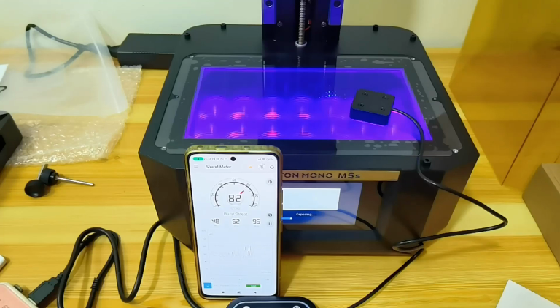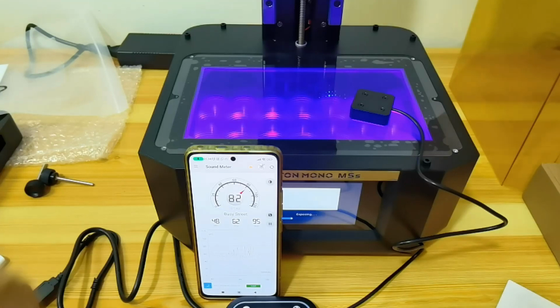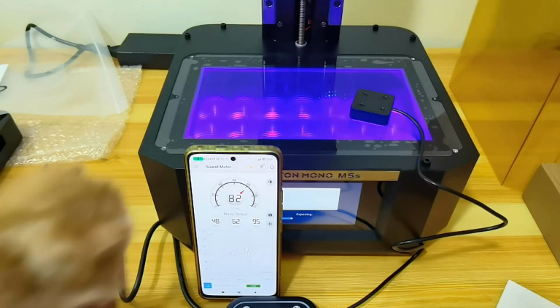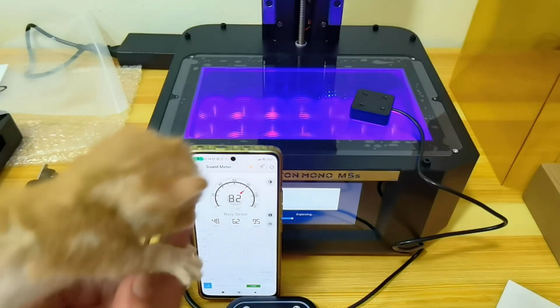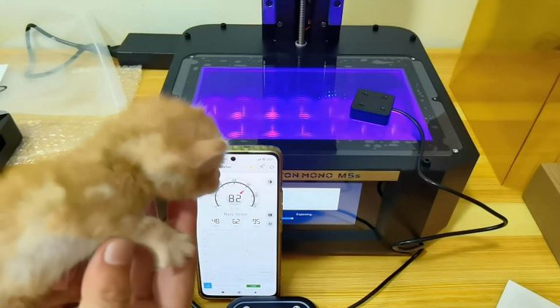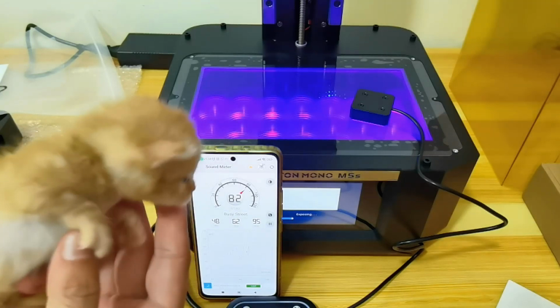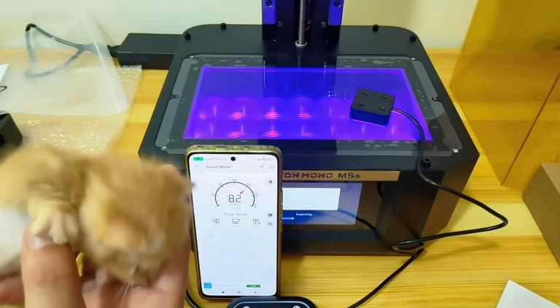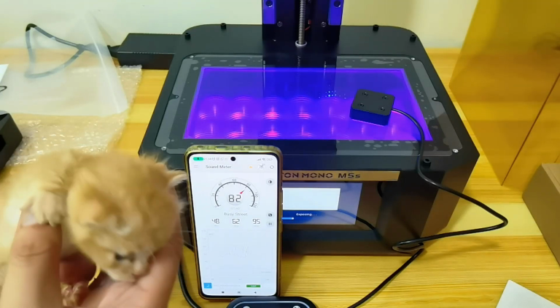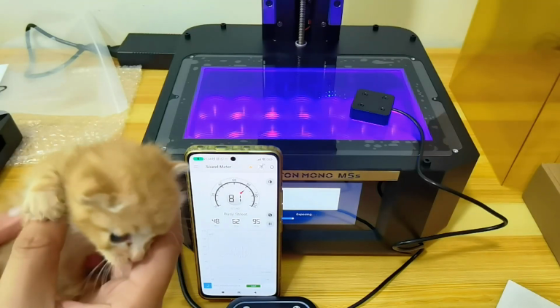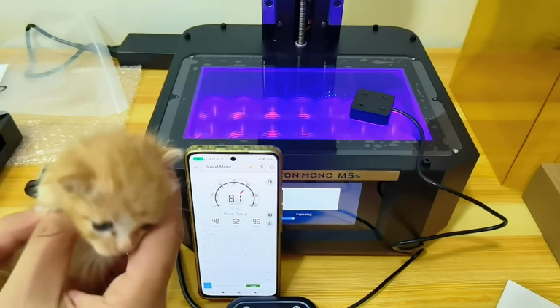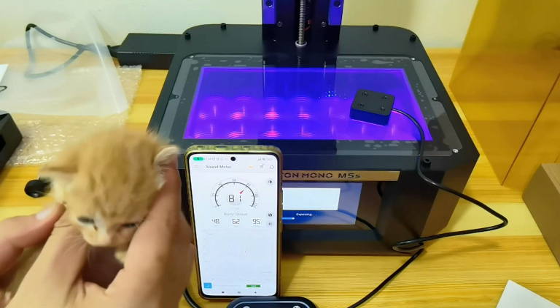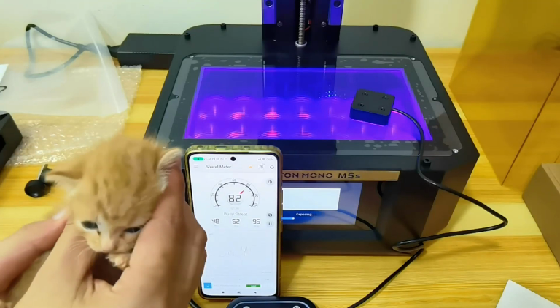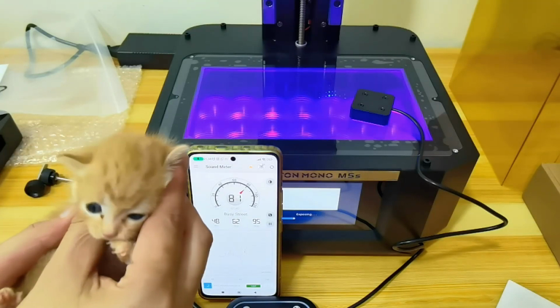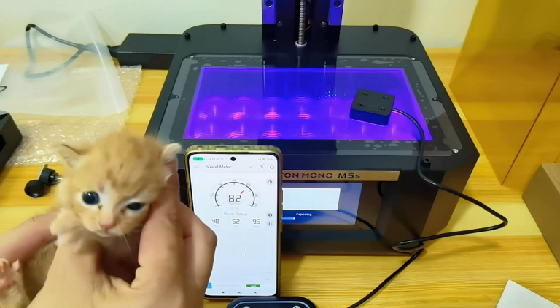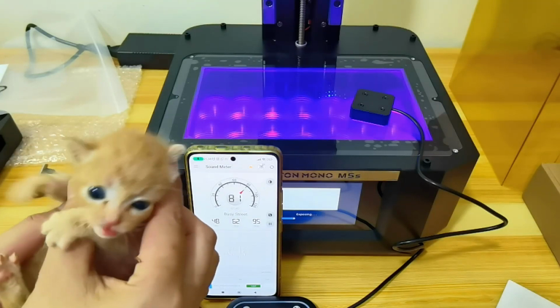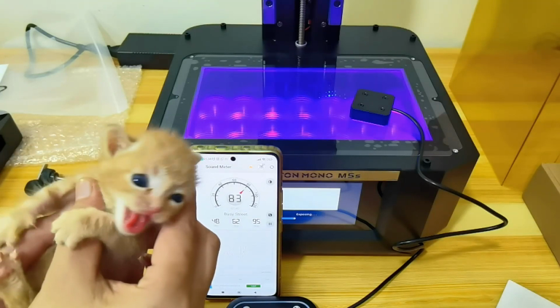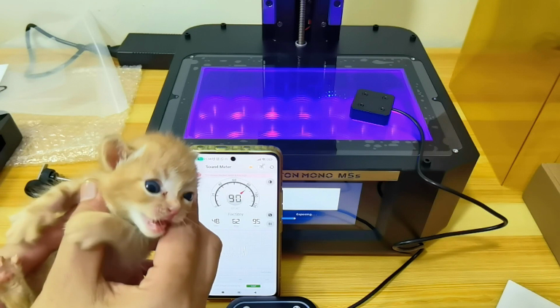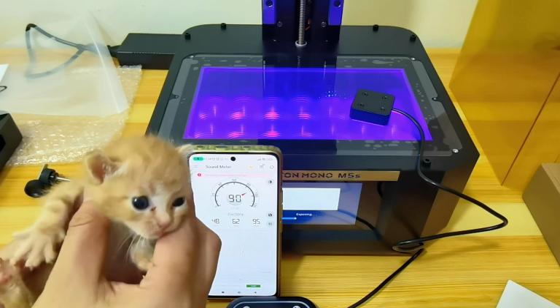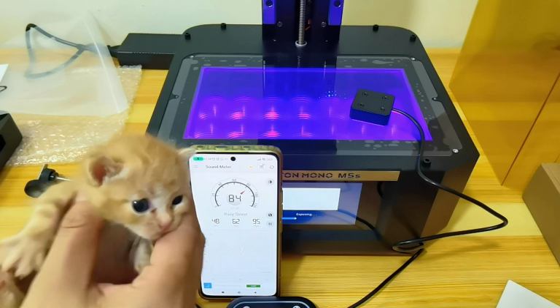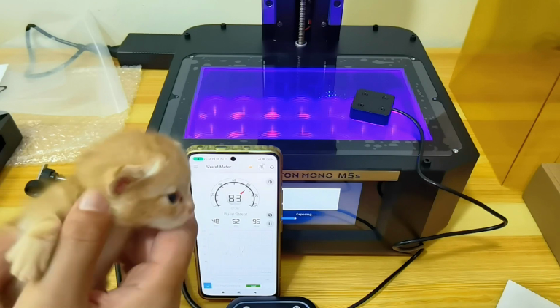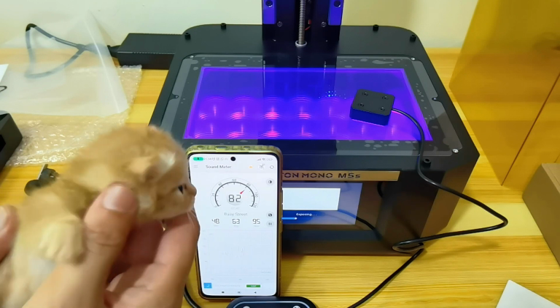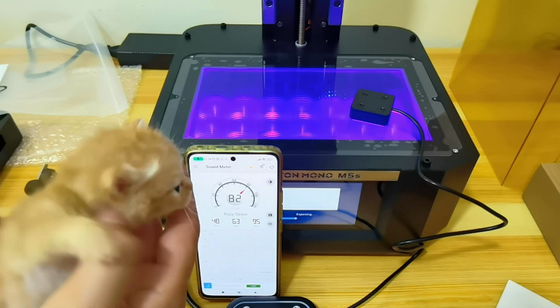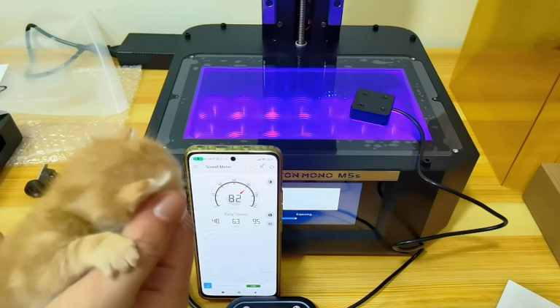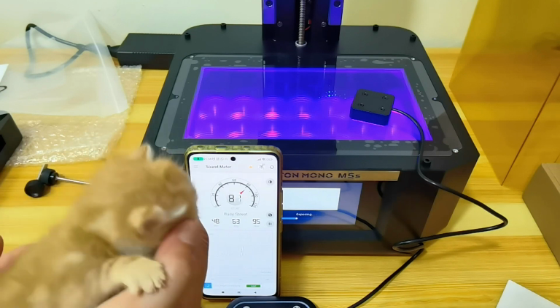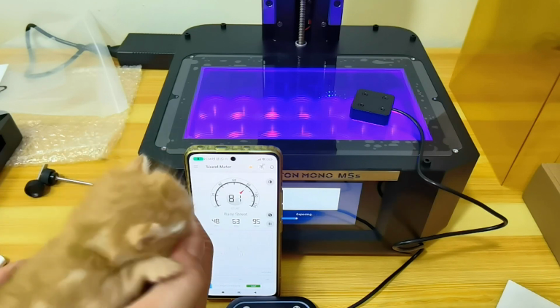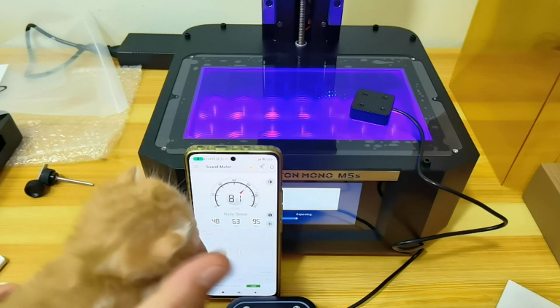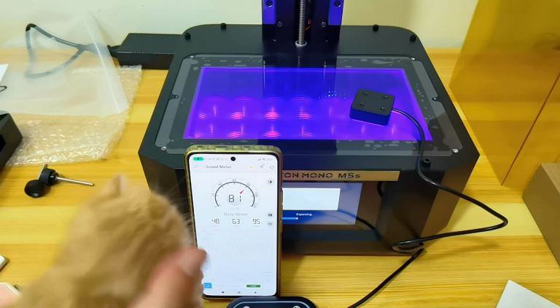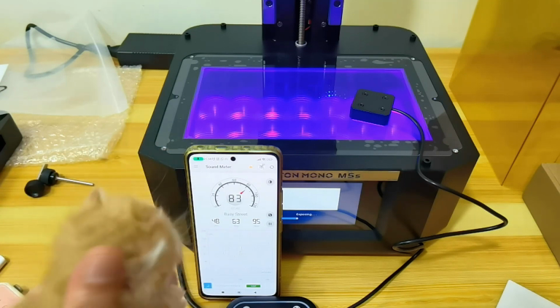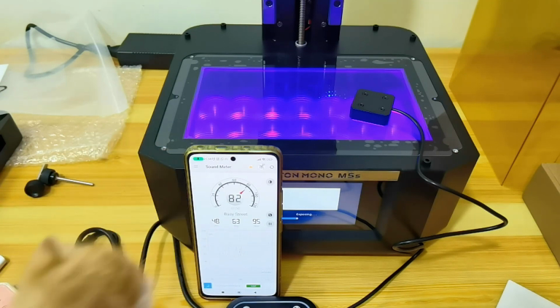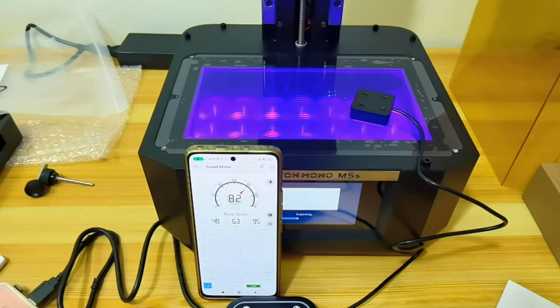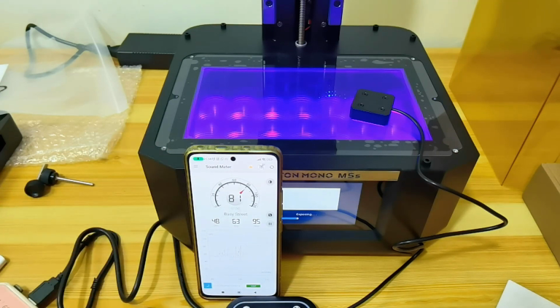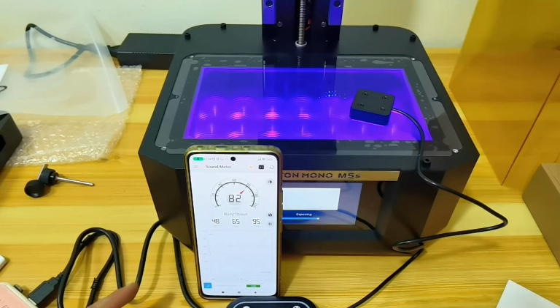This printer is very loud — even louder compared to a screaming kitten asking for milk.